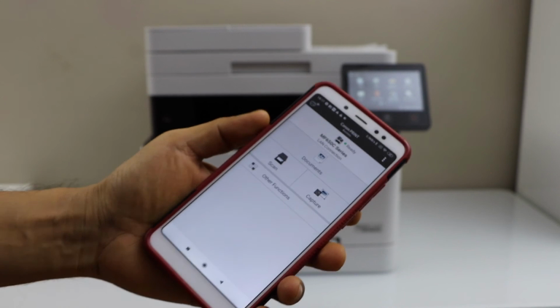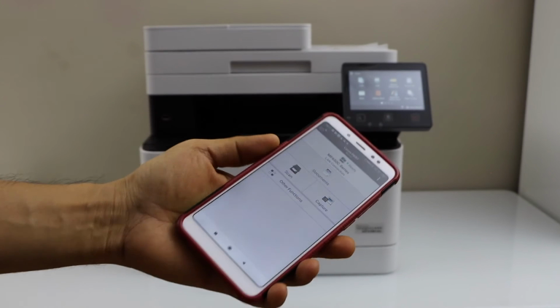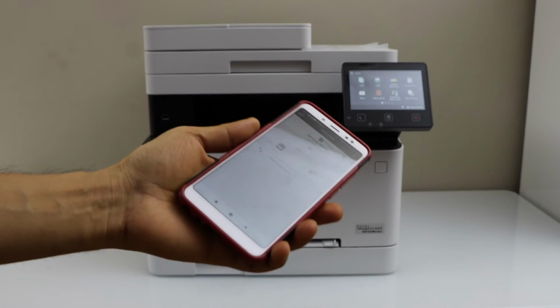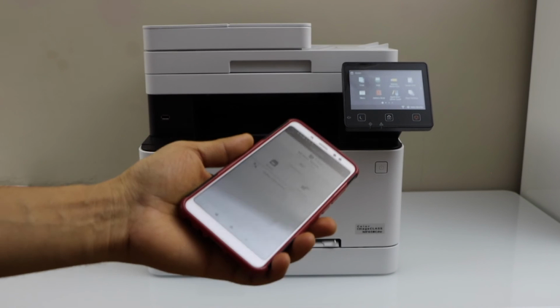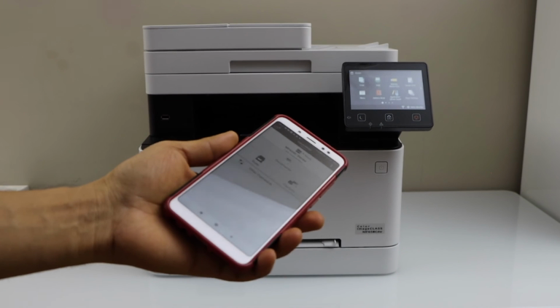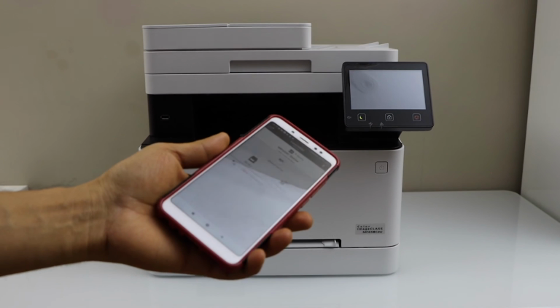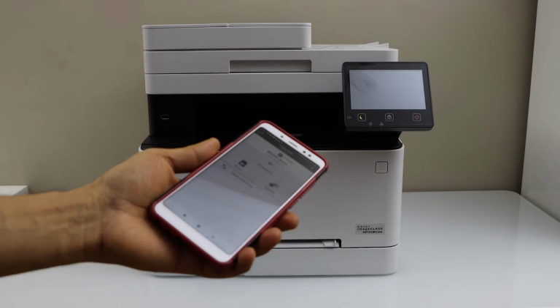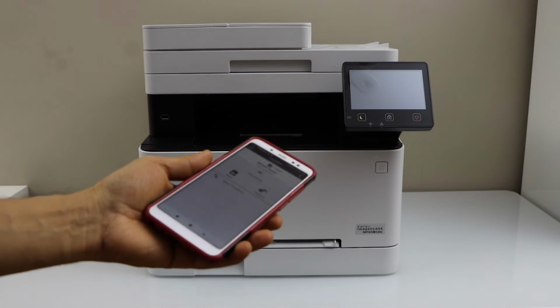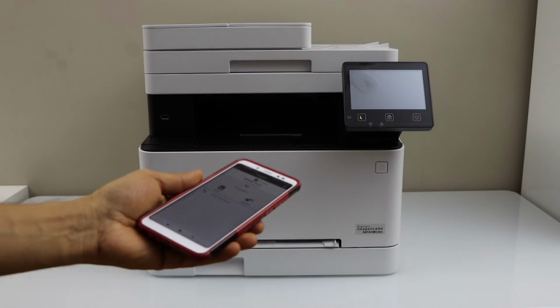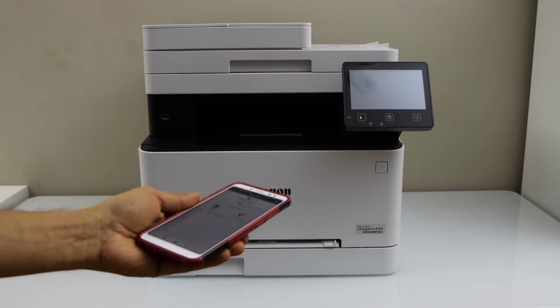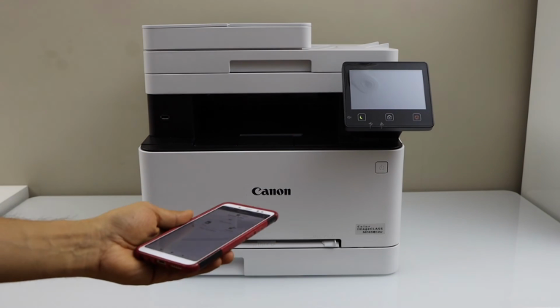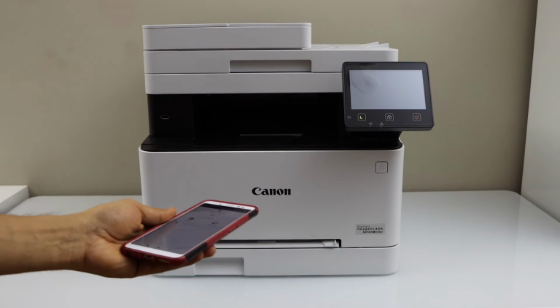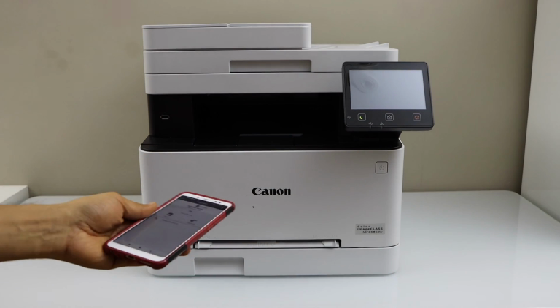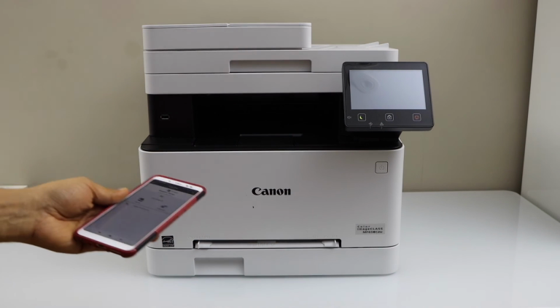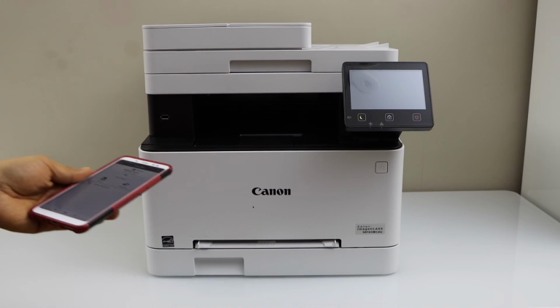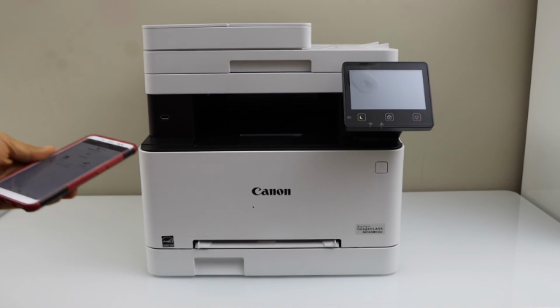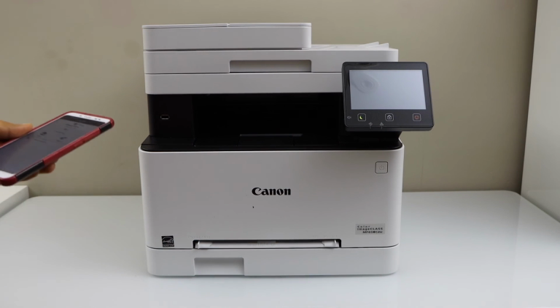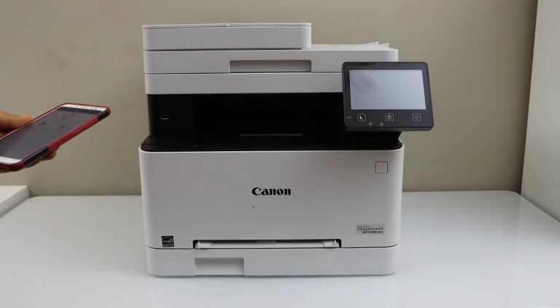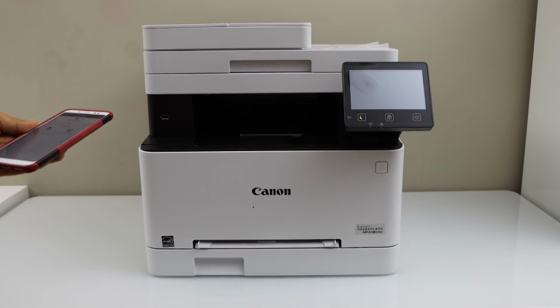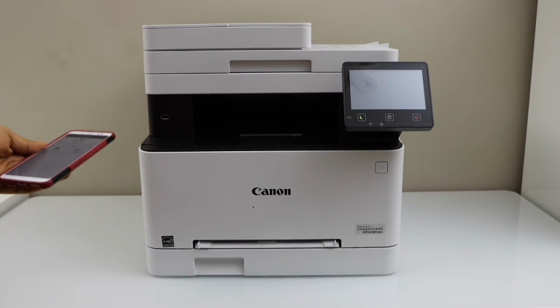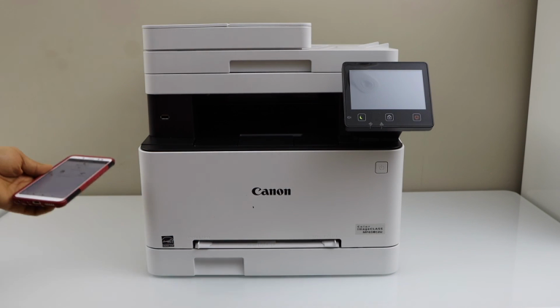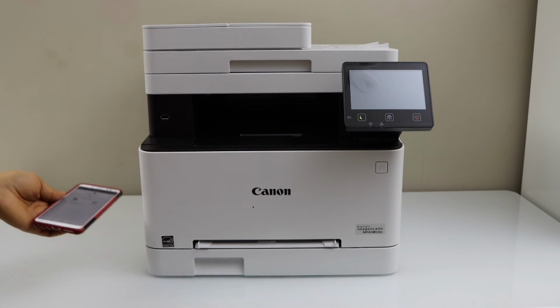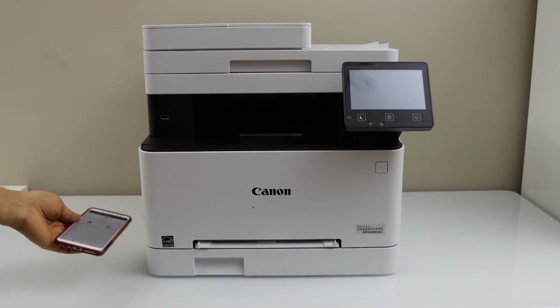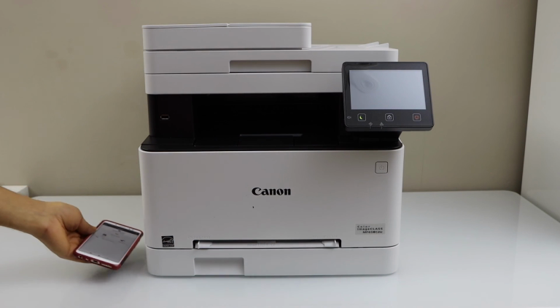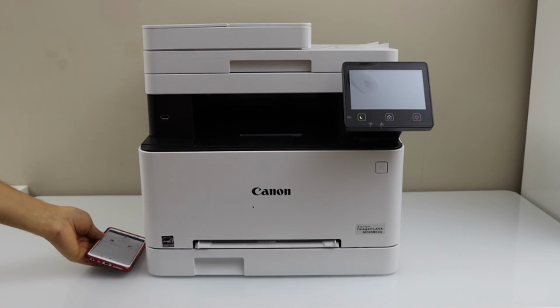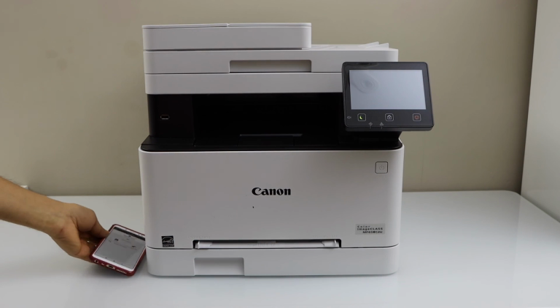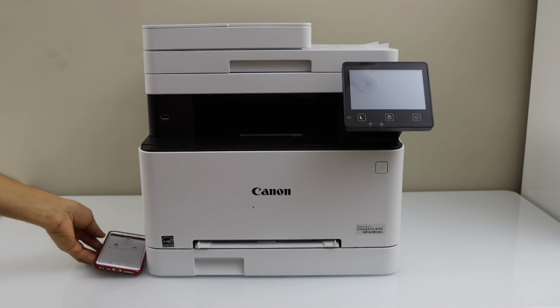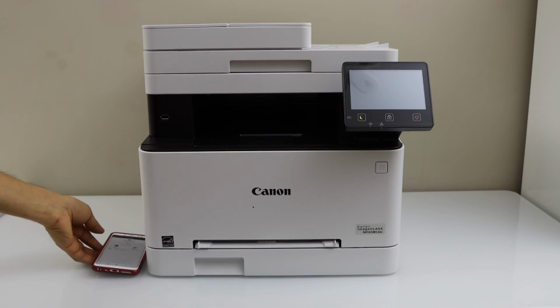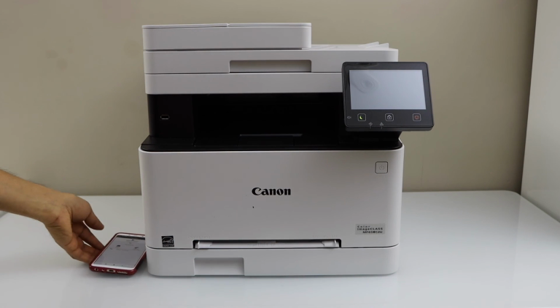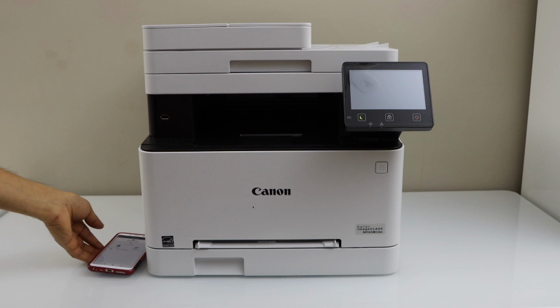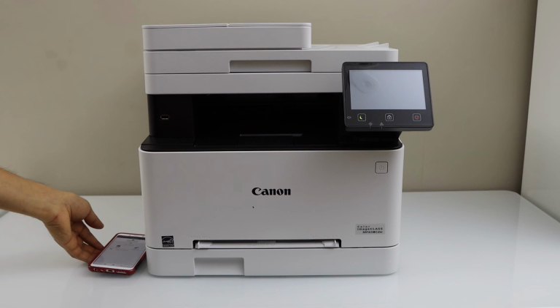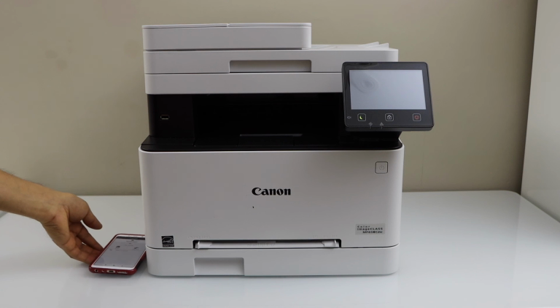So that's a quick setup and now we are ready for printing and scanning. Thanks for watching.